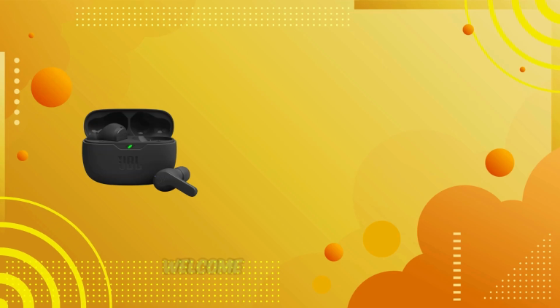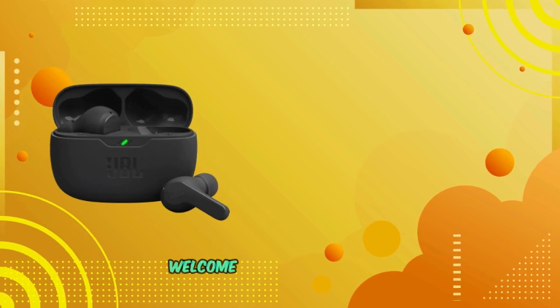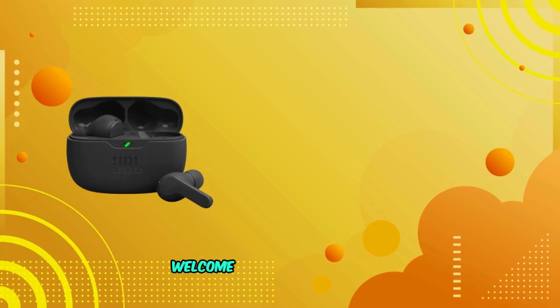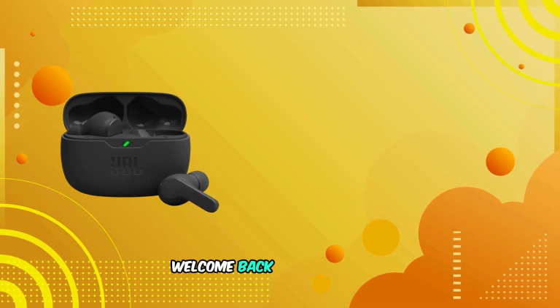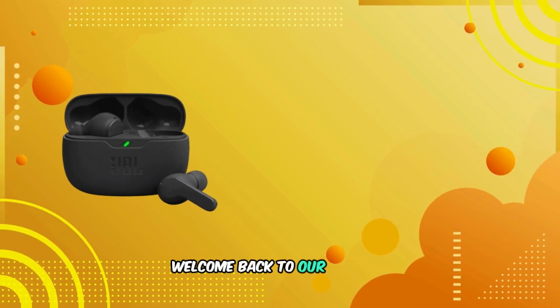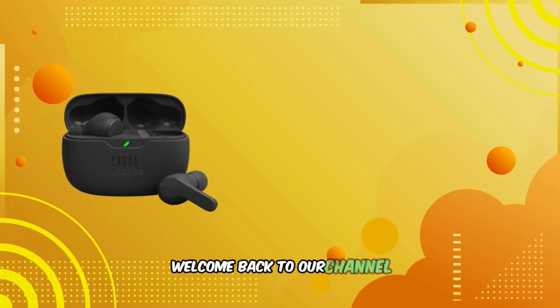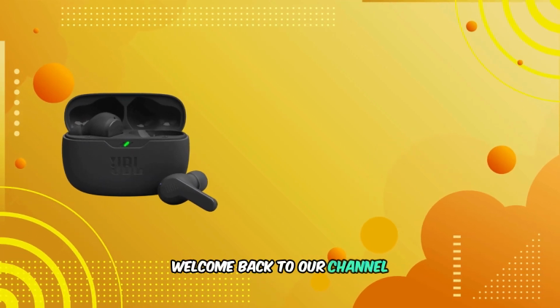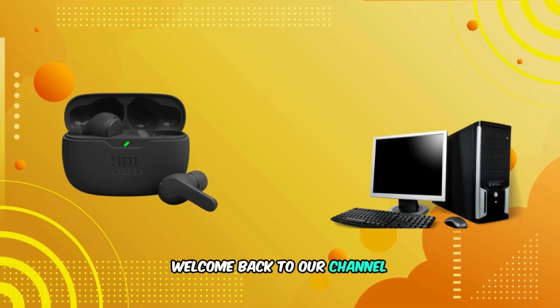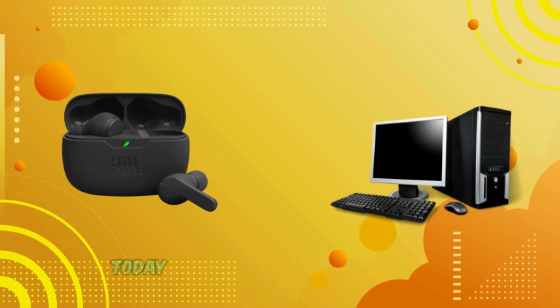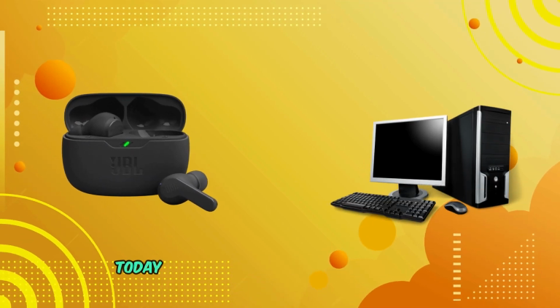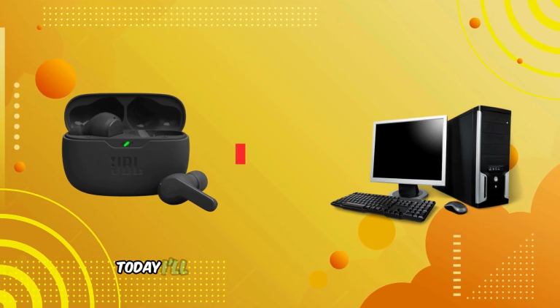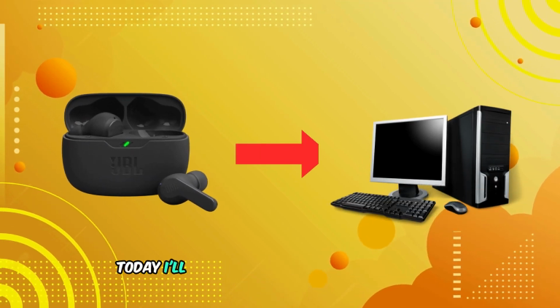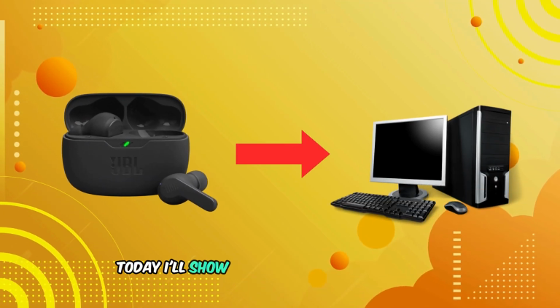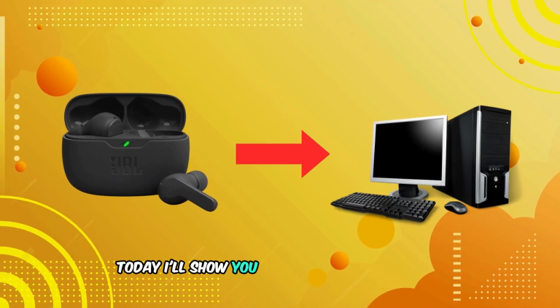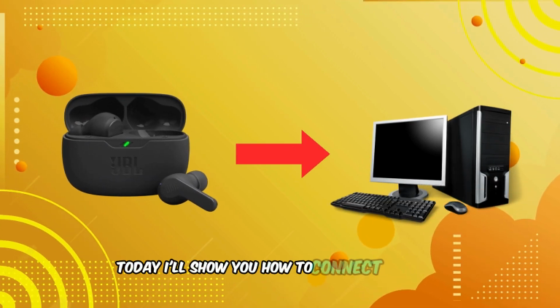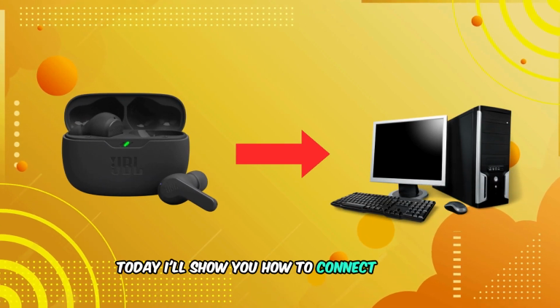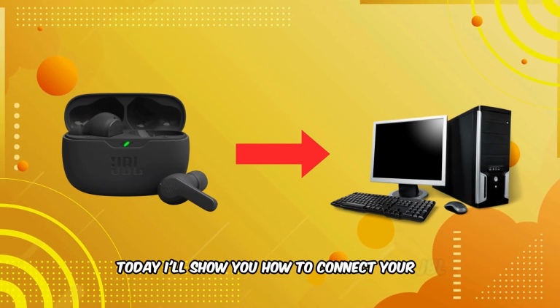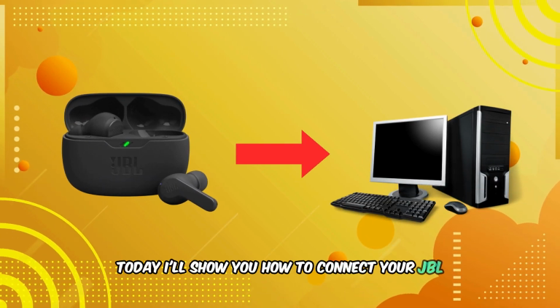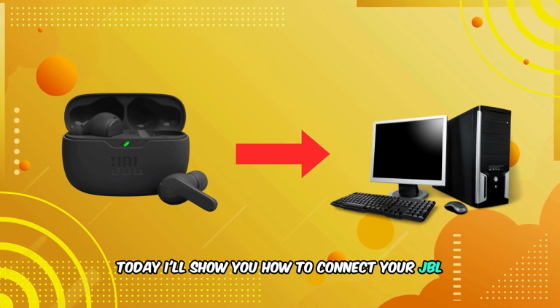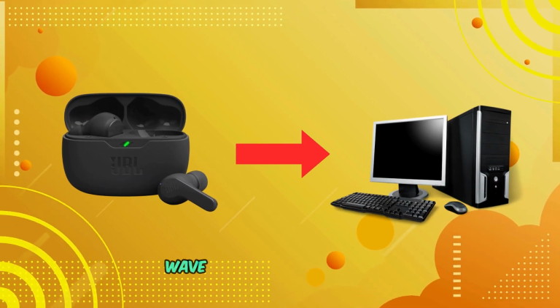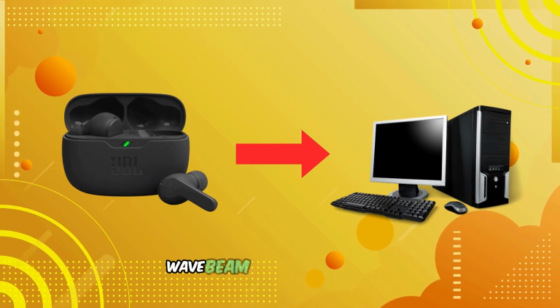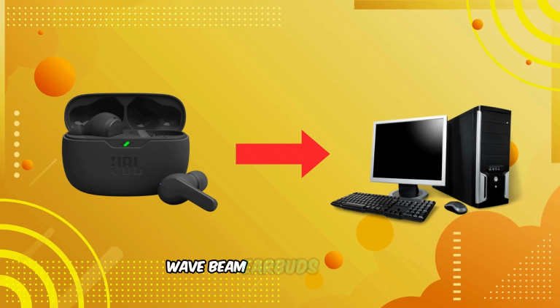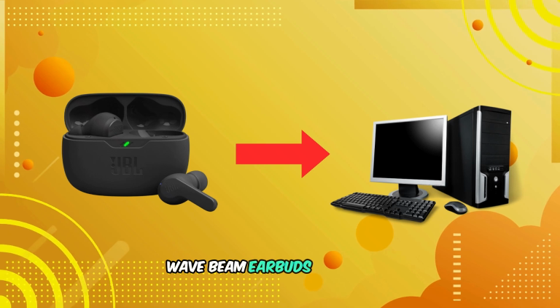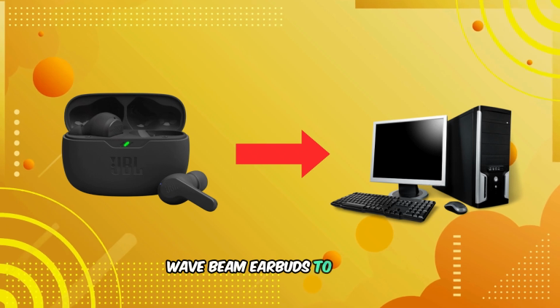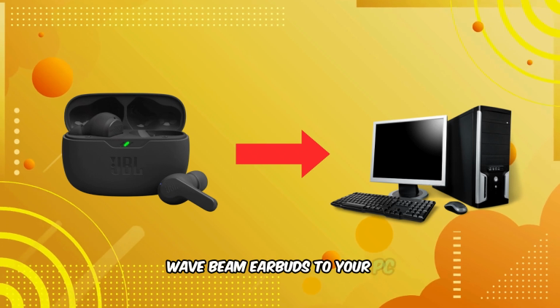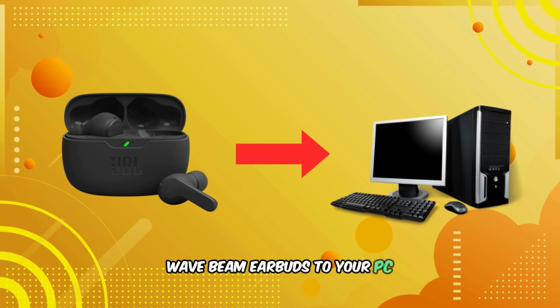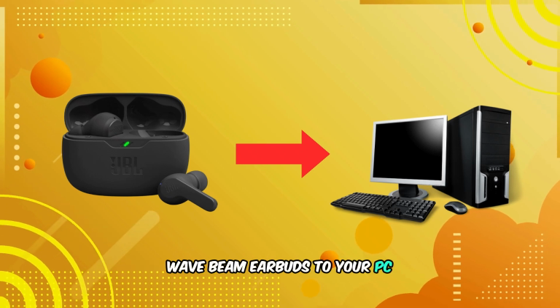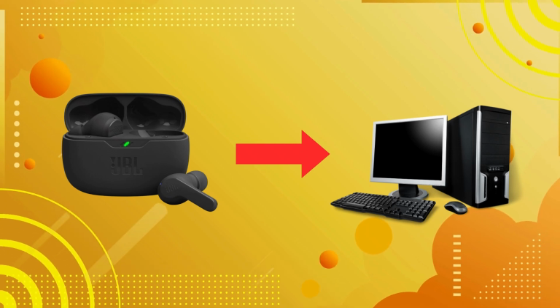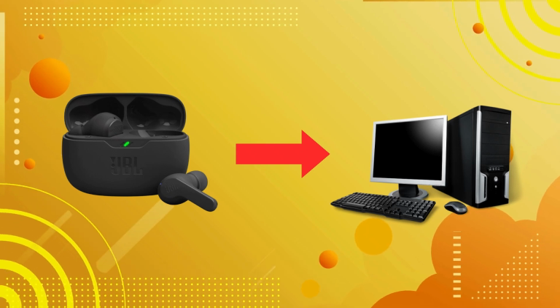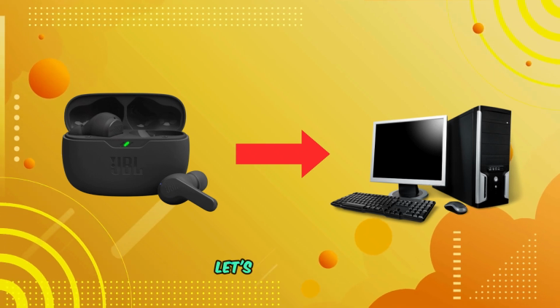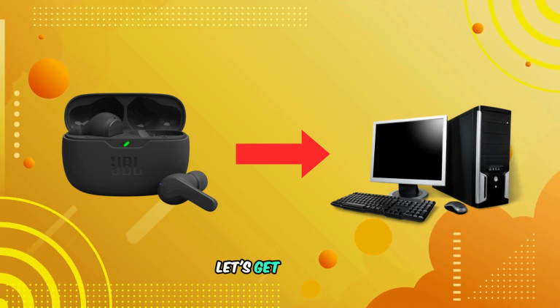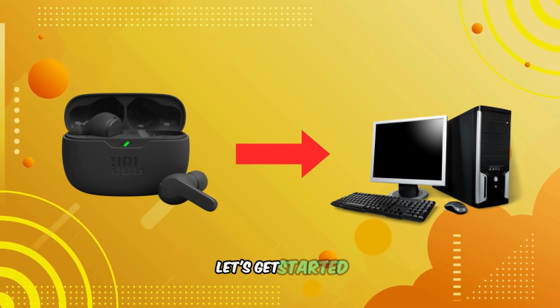Welcome back to our channel. Today, I'll show you how to connect your JBL Wave Beam earbuds to your PC. Let's get started.